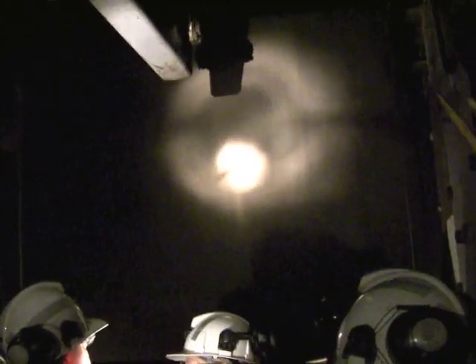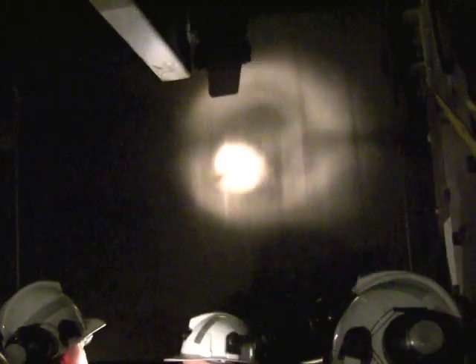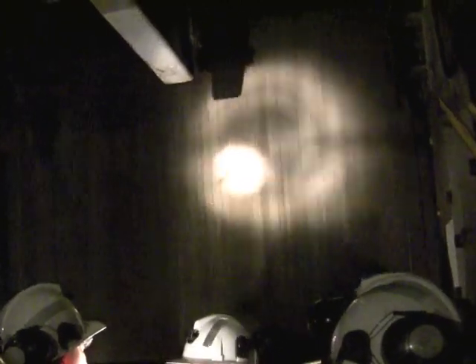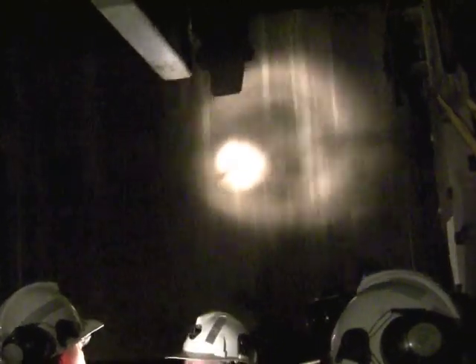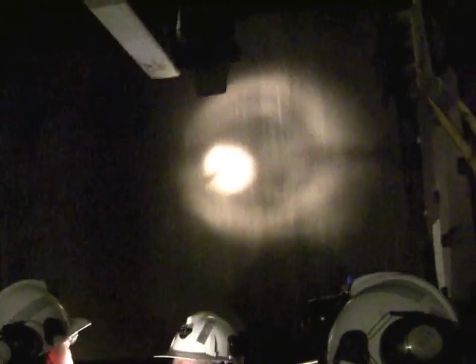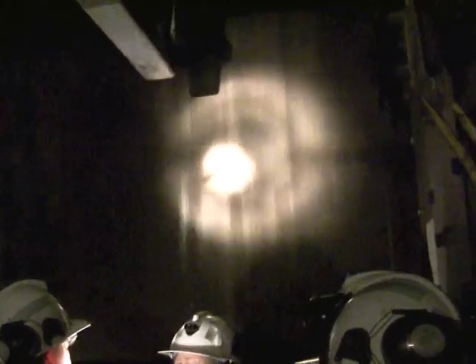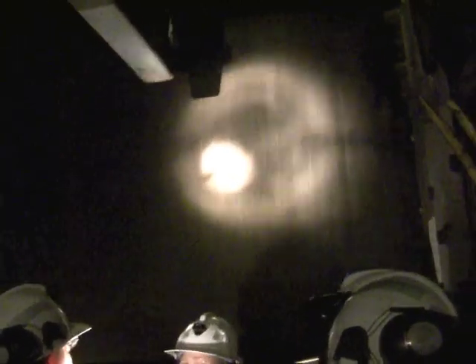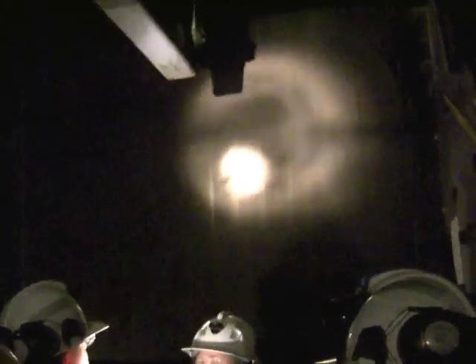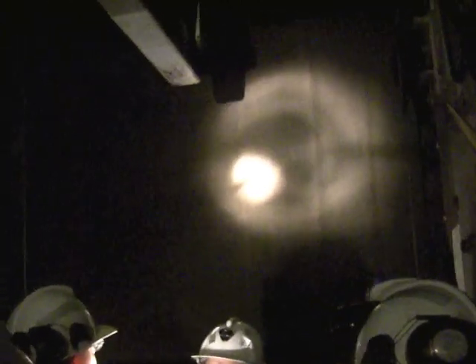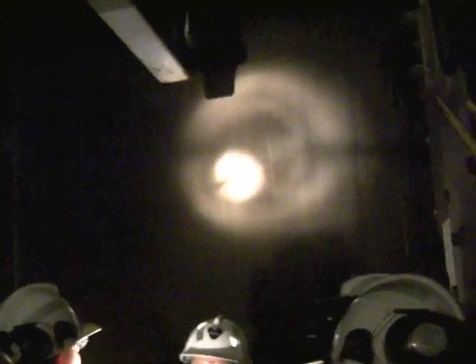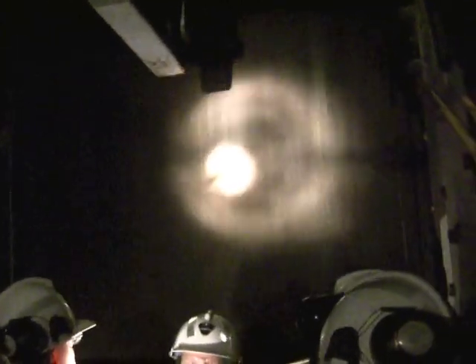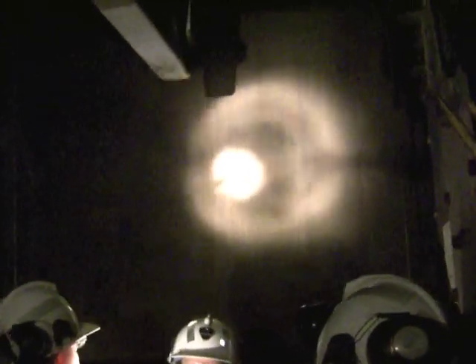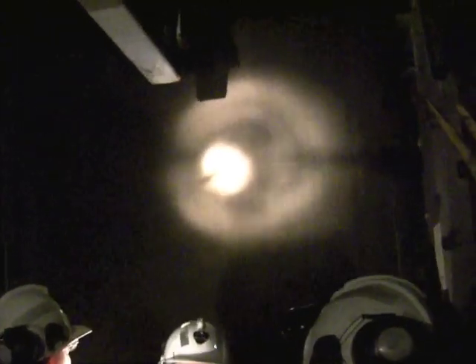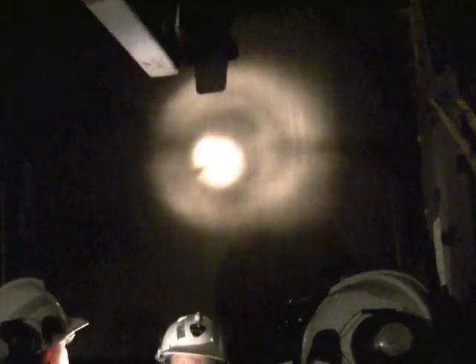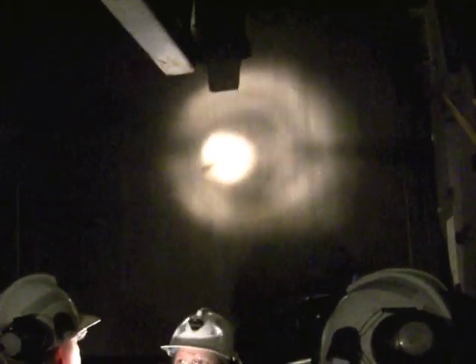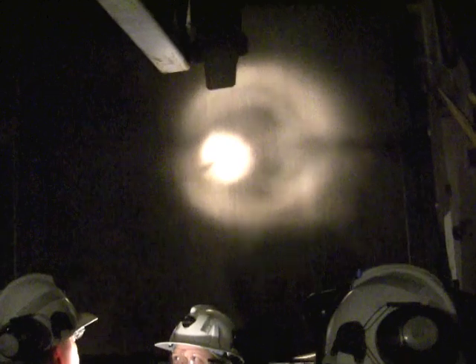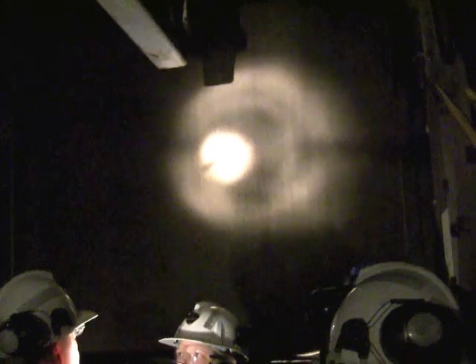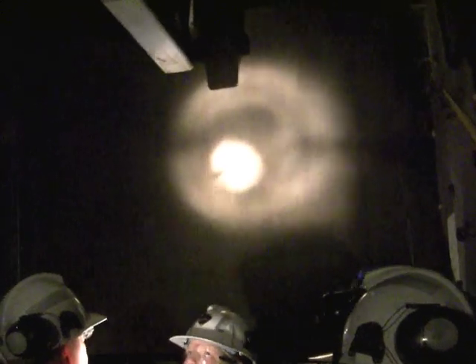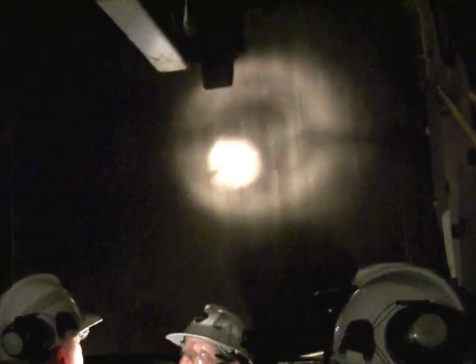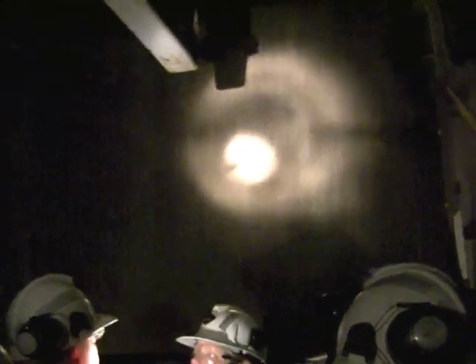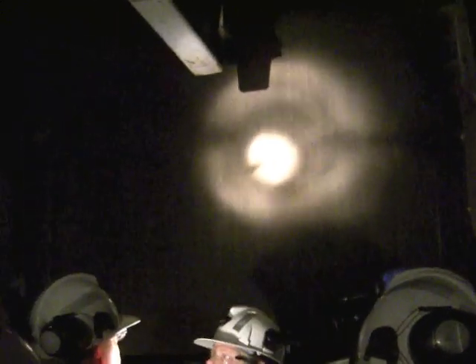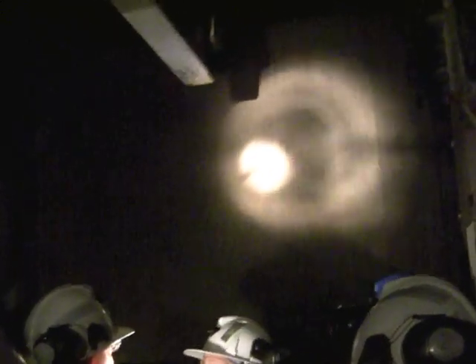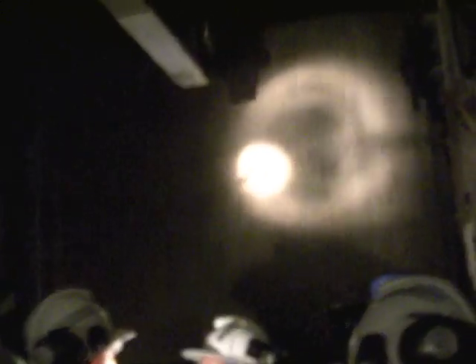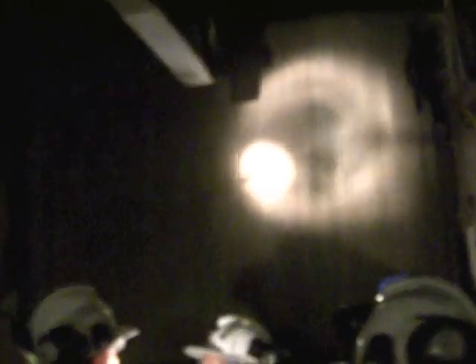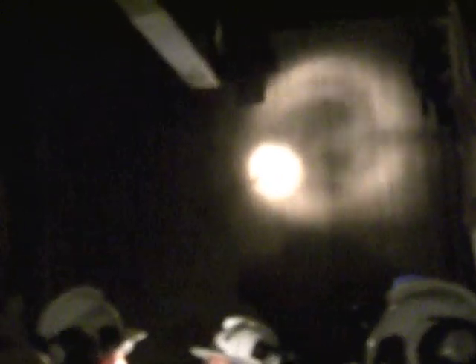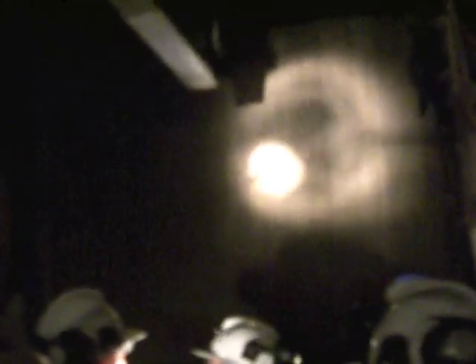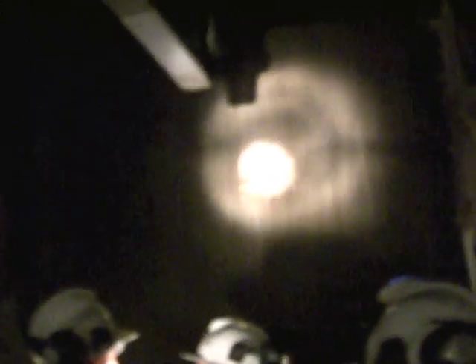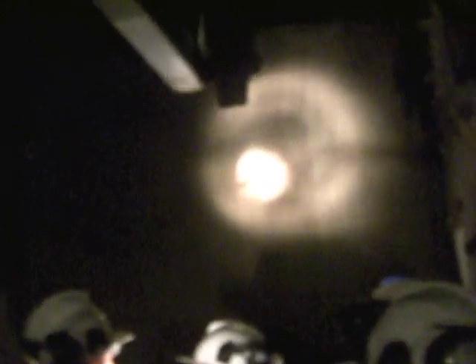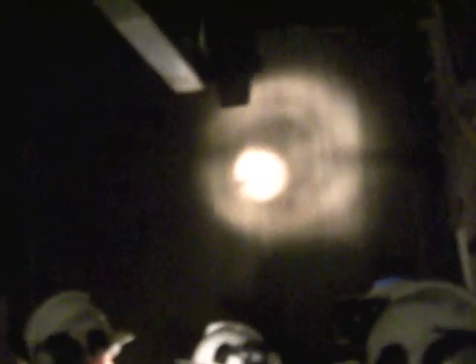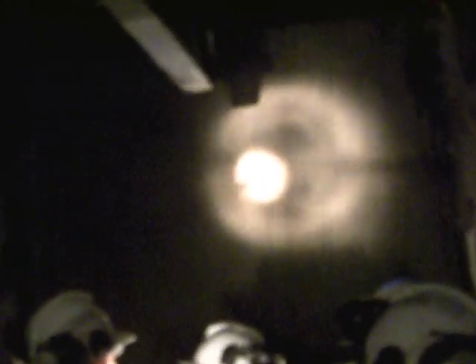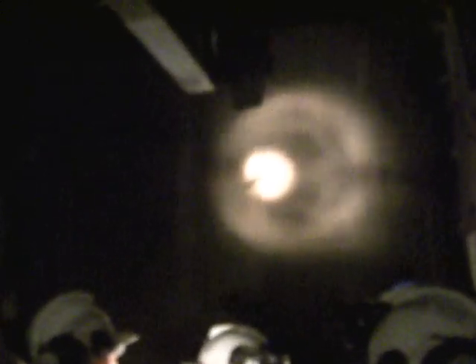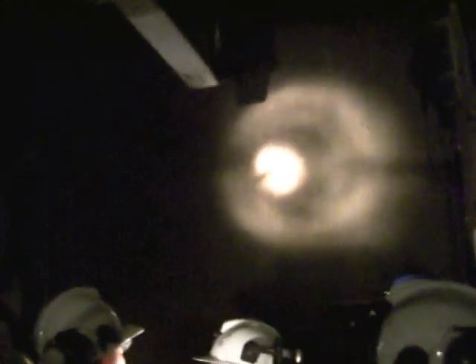SNOLAB is located at this depth to shield sensitive experiments from the cosmic radiation at the Earth's surface.